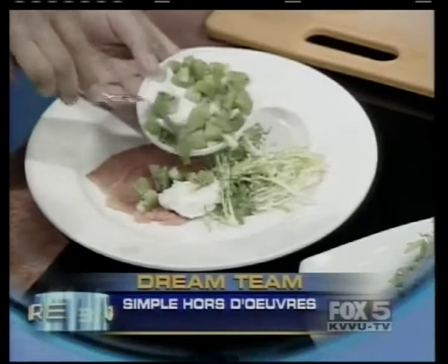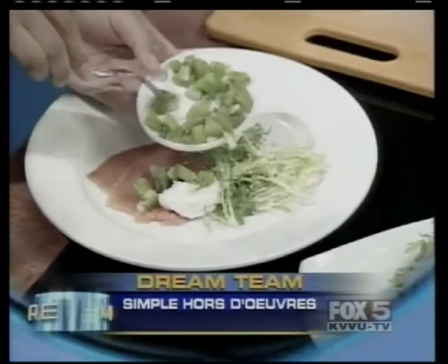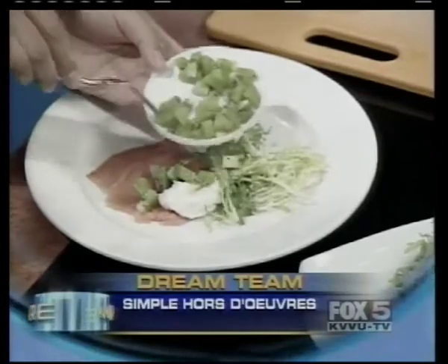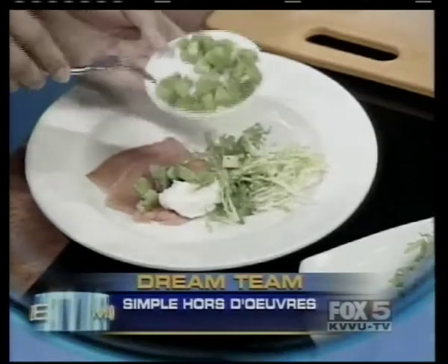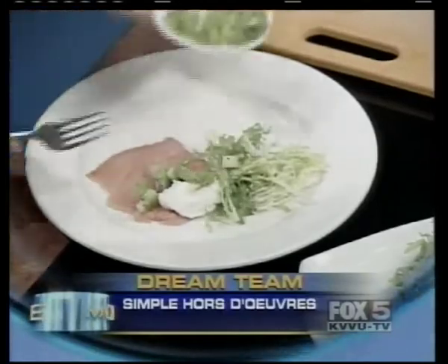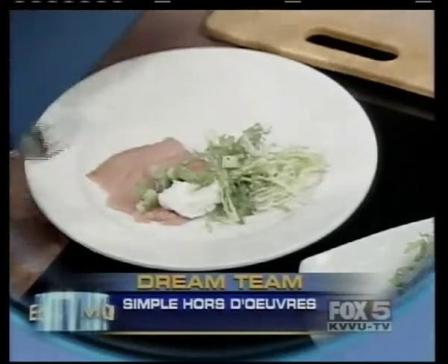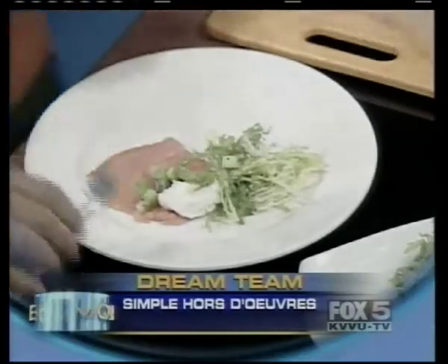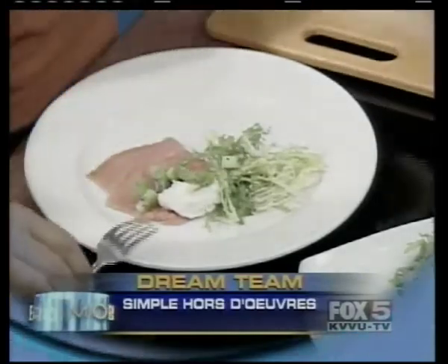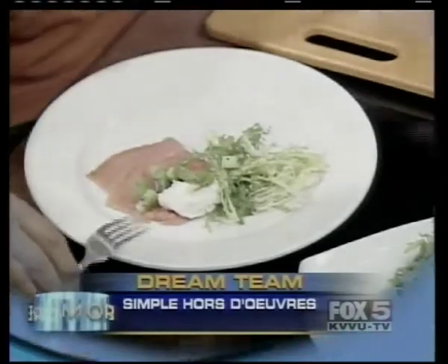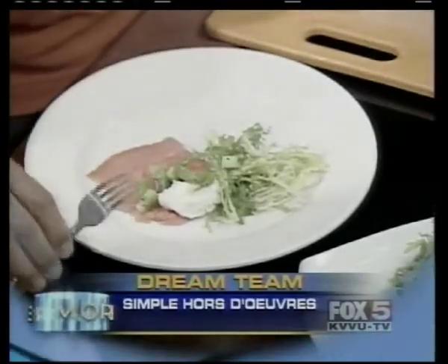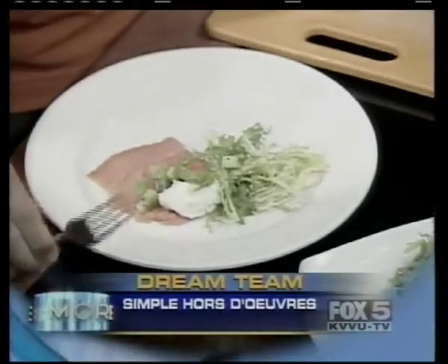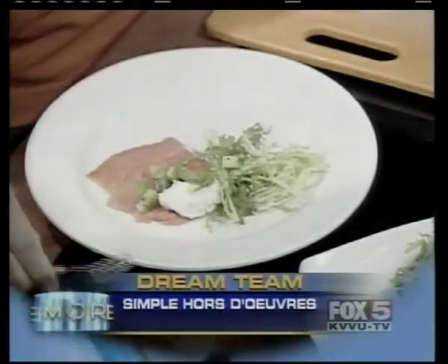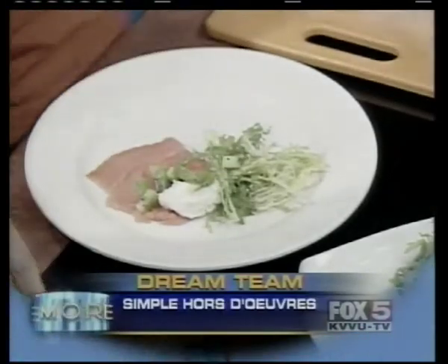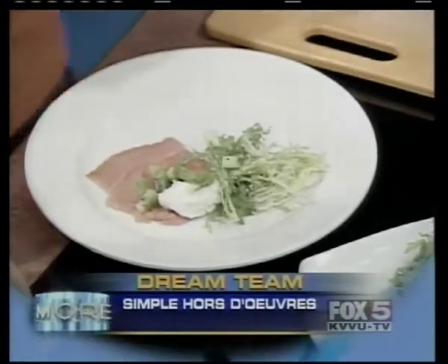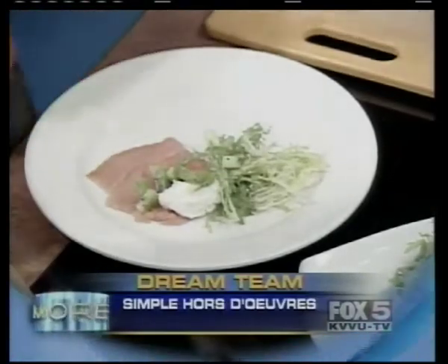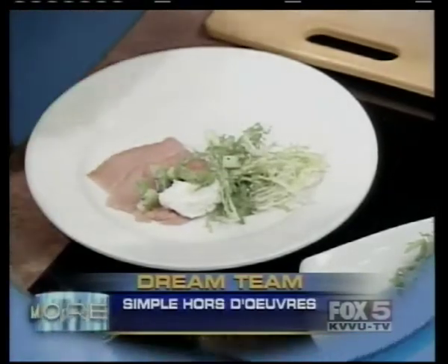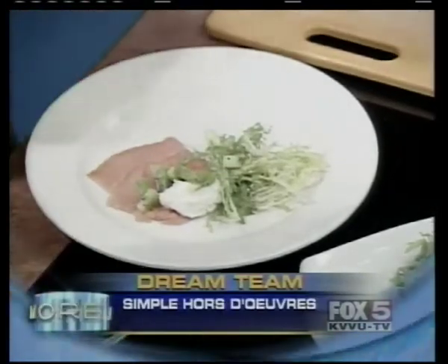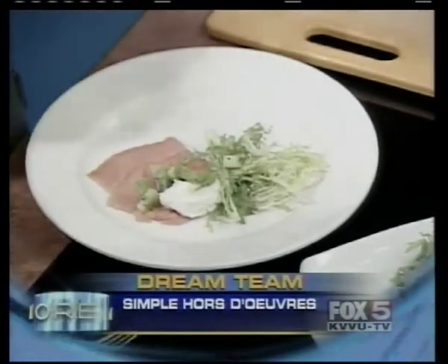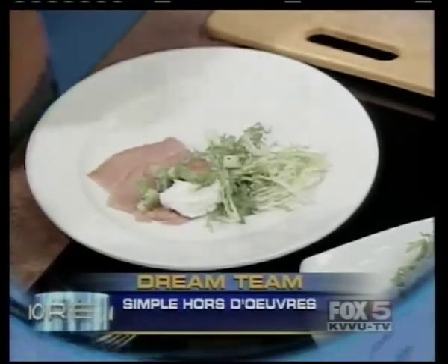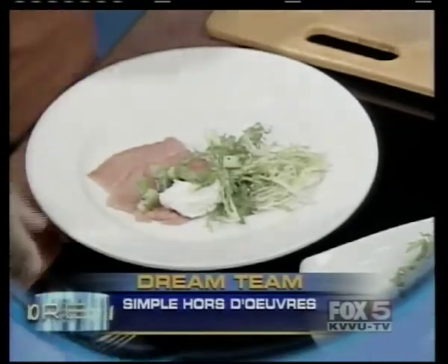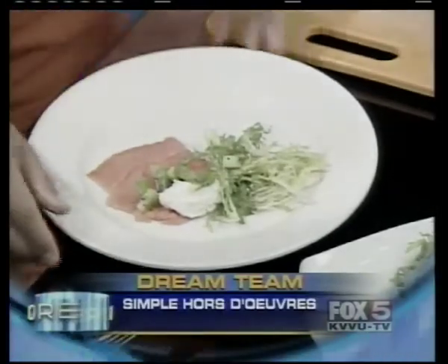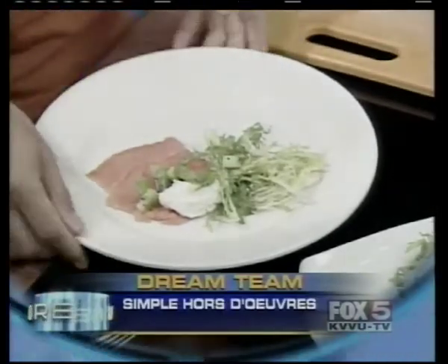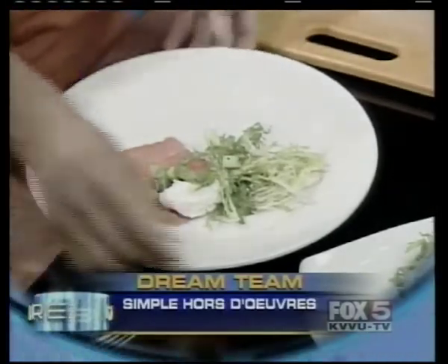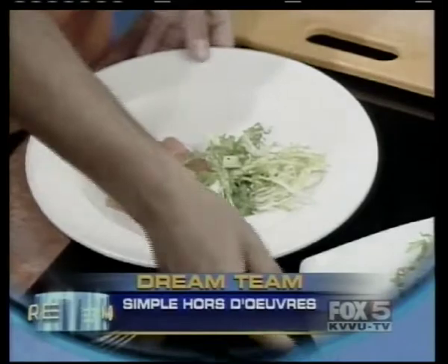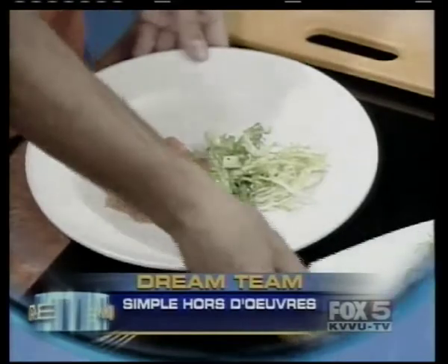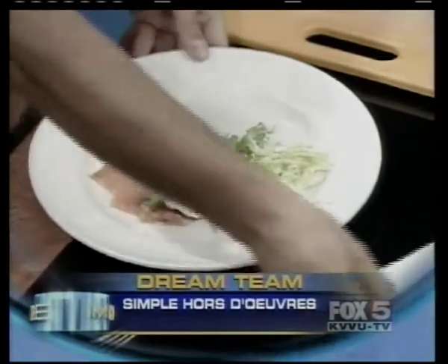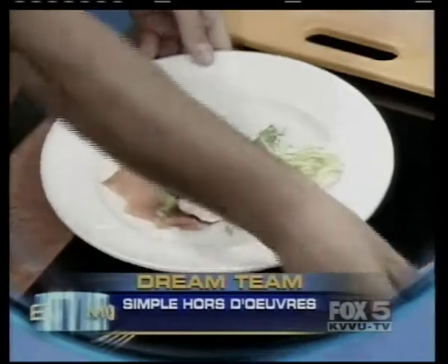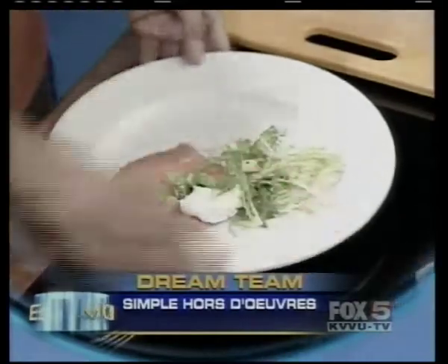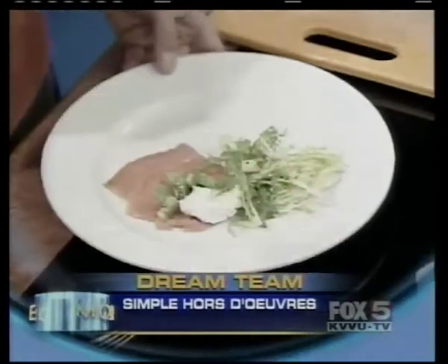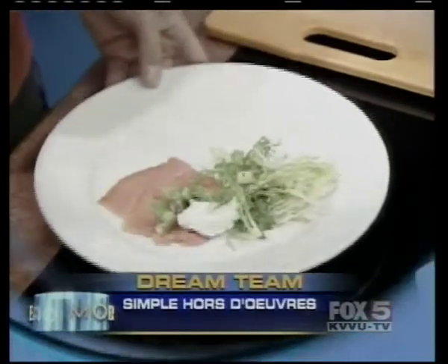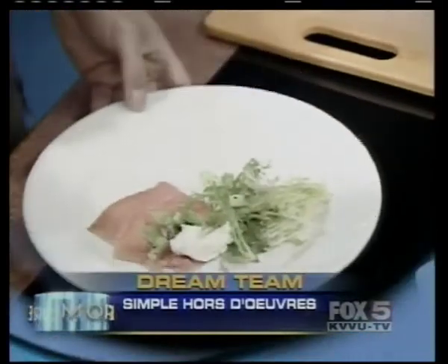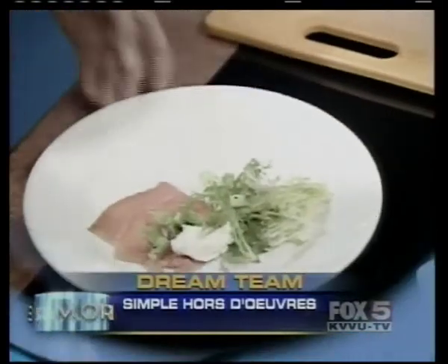Oh wow — and you recommend kiwi? Yes, kiwis are good. You can put oranges — it's fantastic. Anything like that is great. So they're very simple.